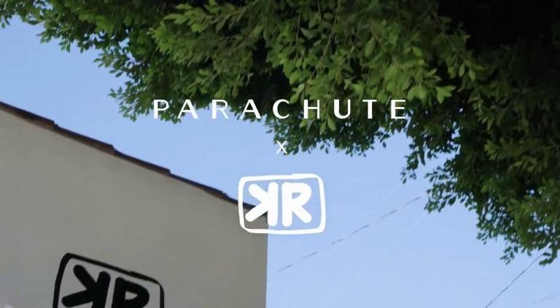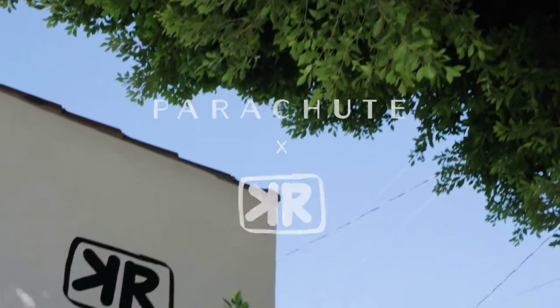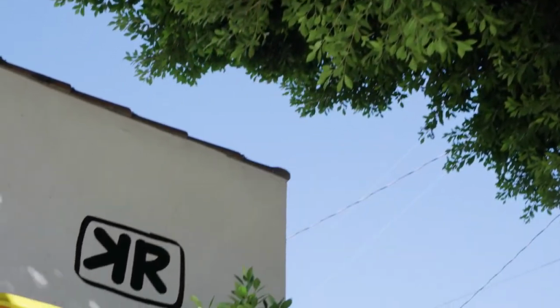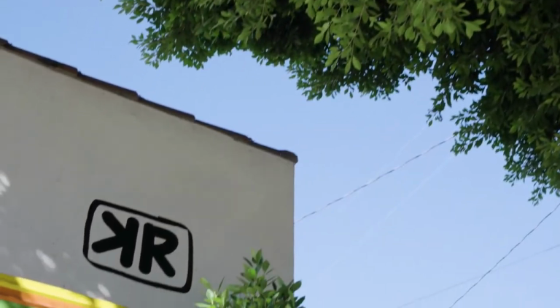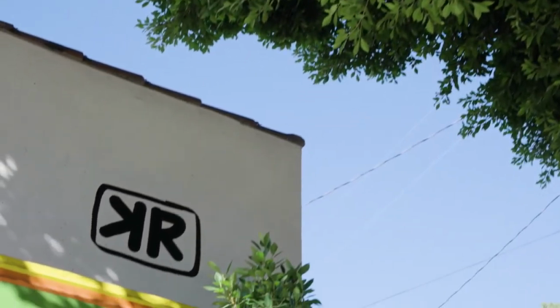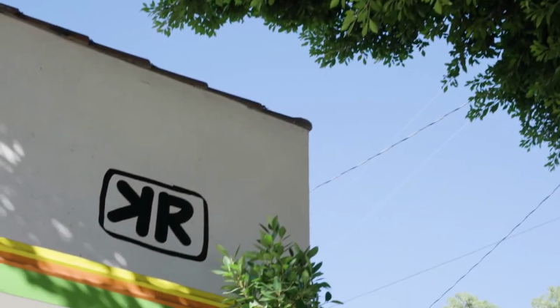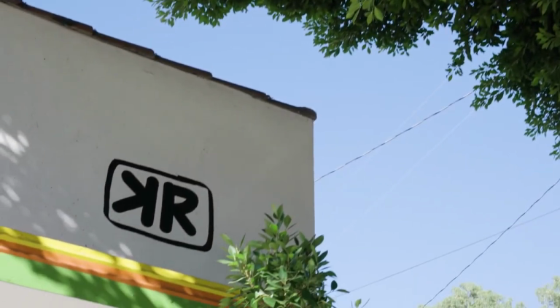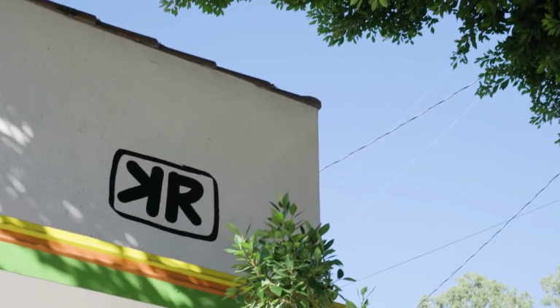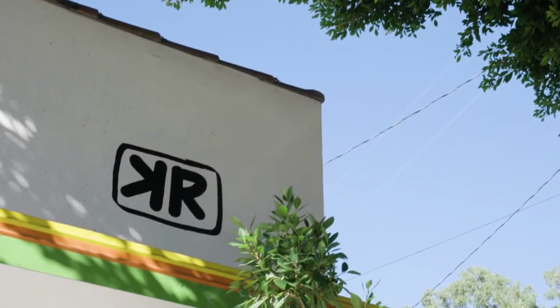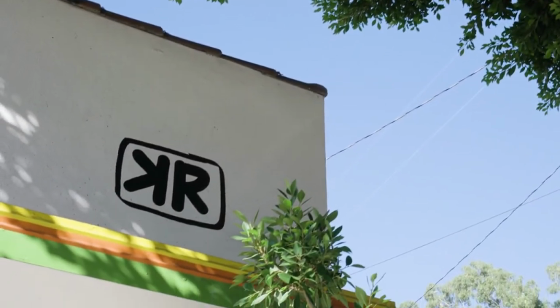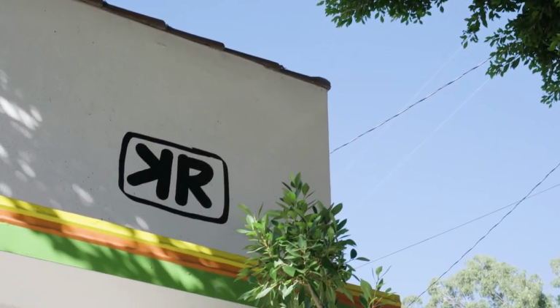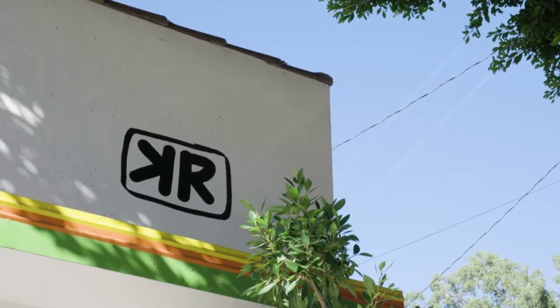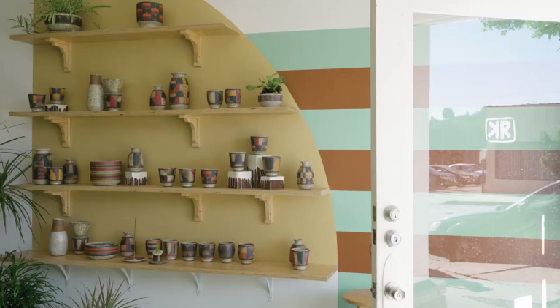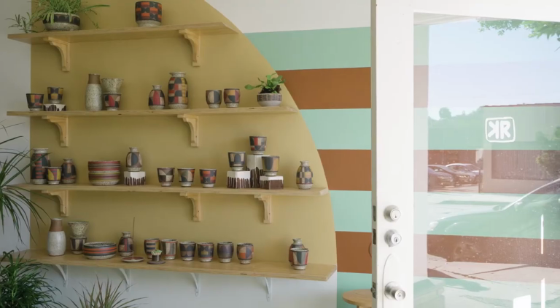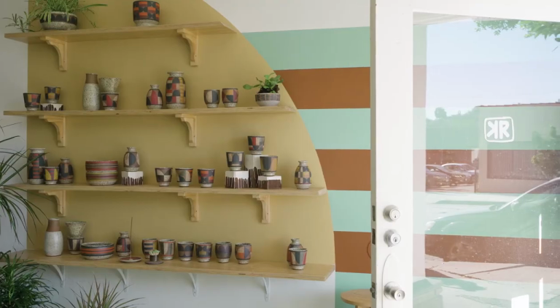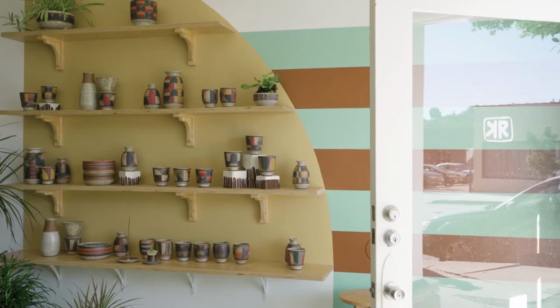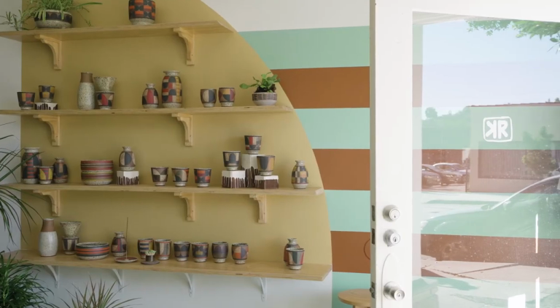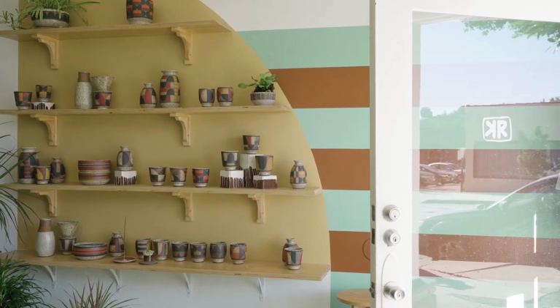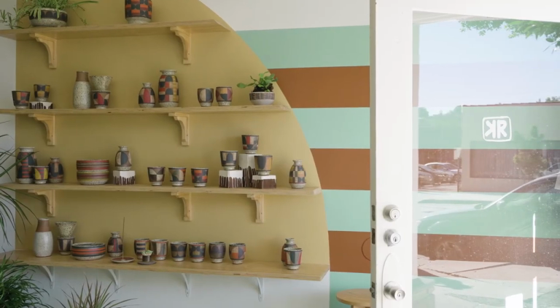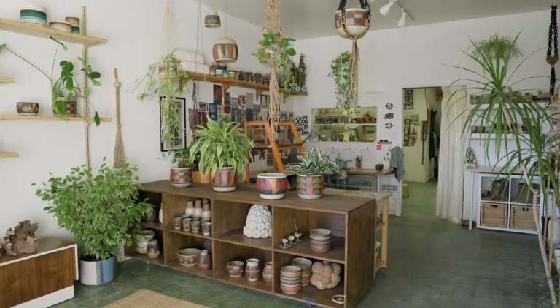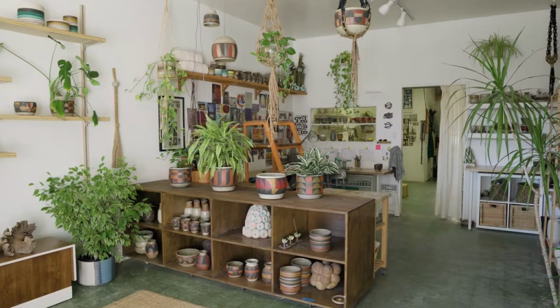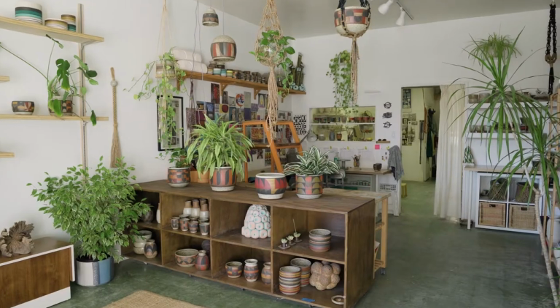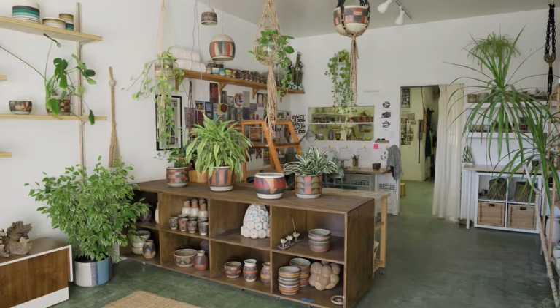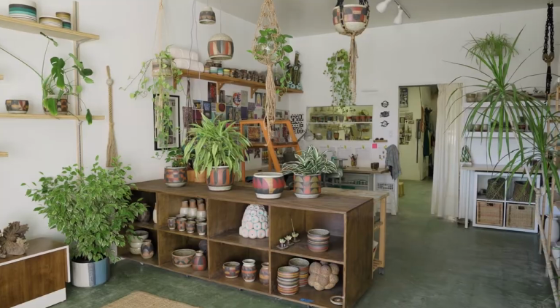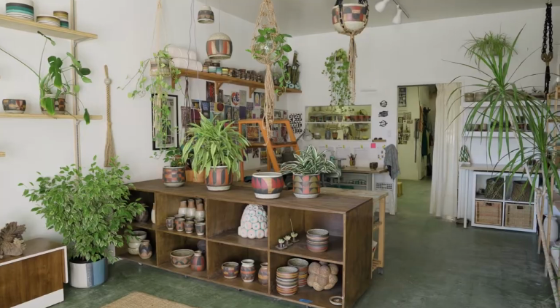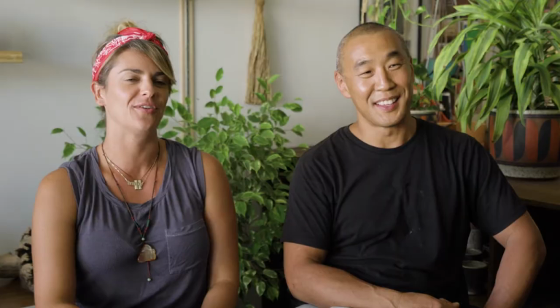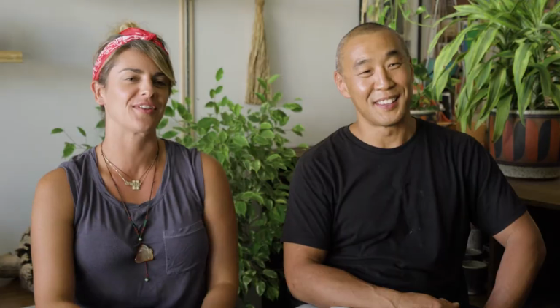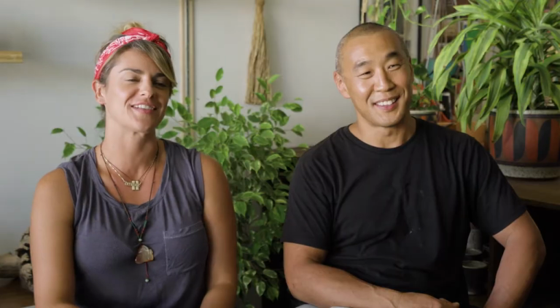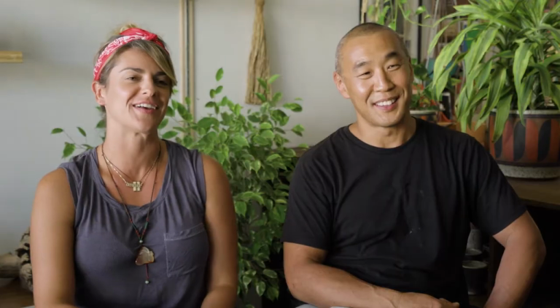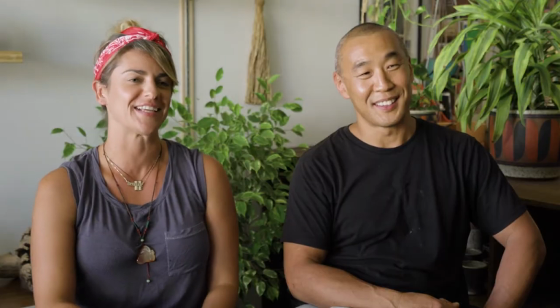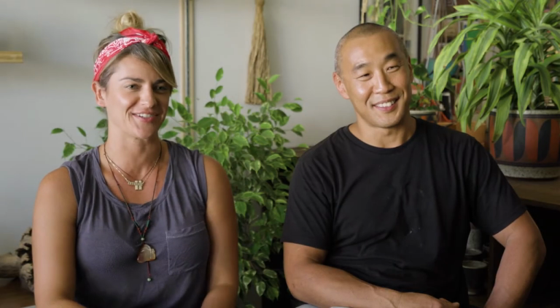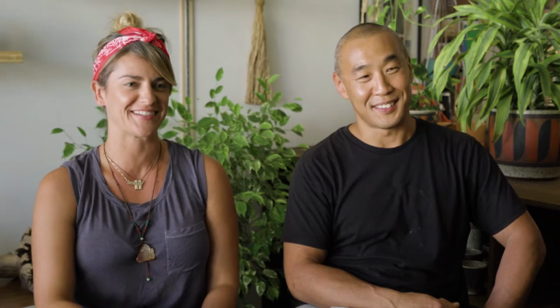We are Kat and Roger, an art and ceramic studio in Northeast Los Angeles.